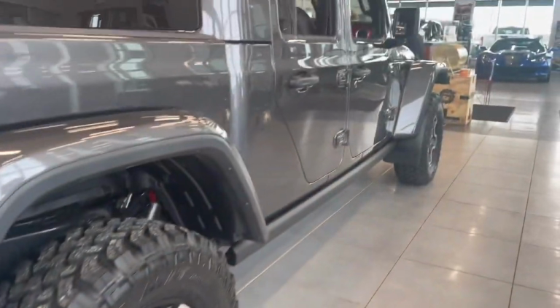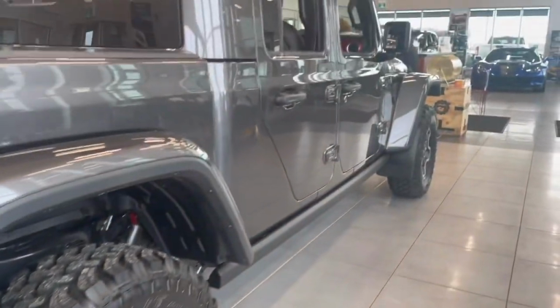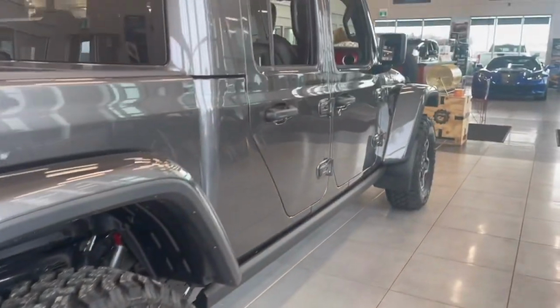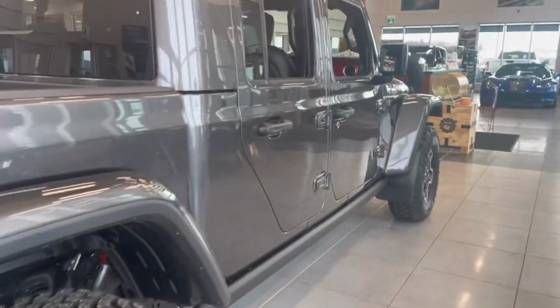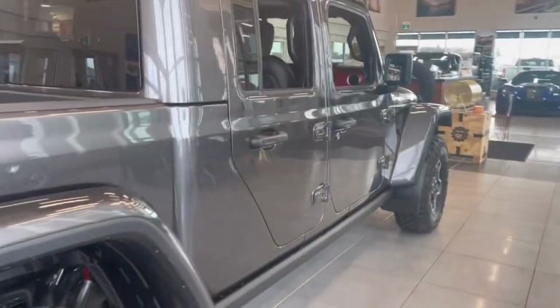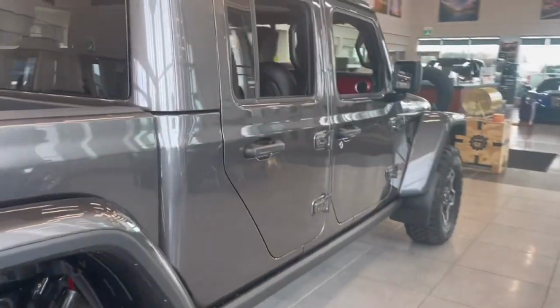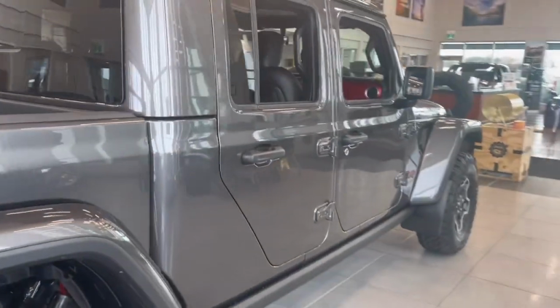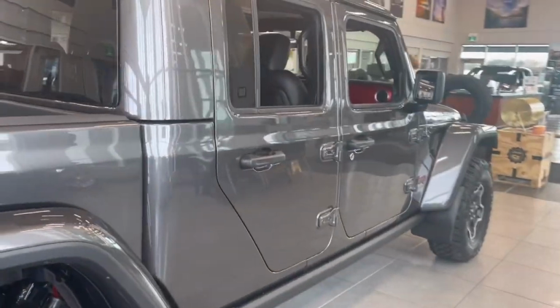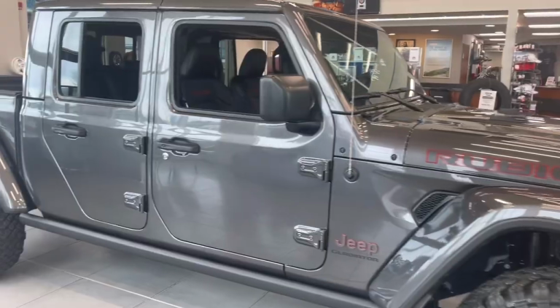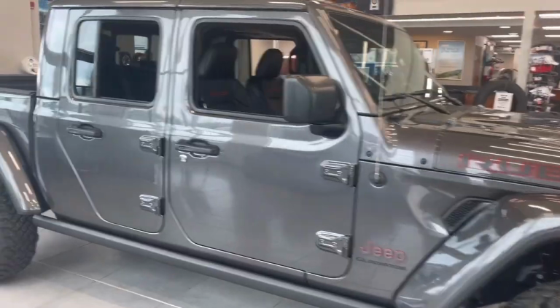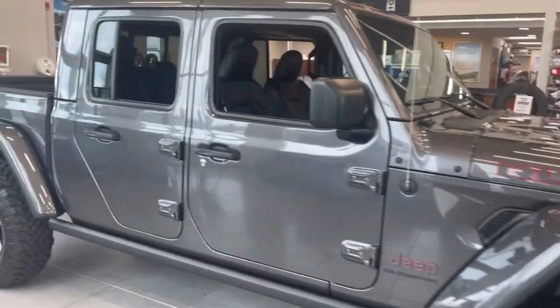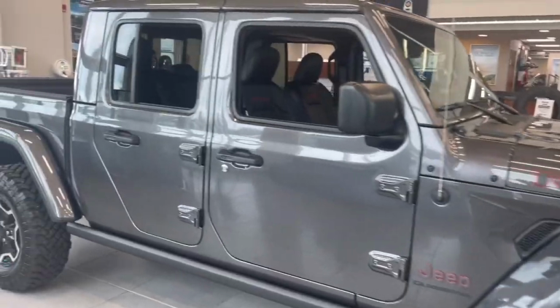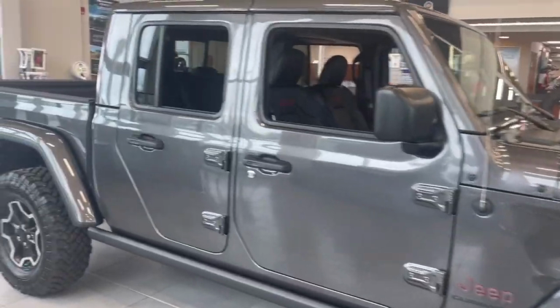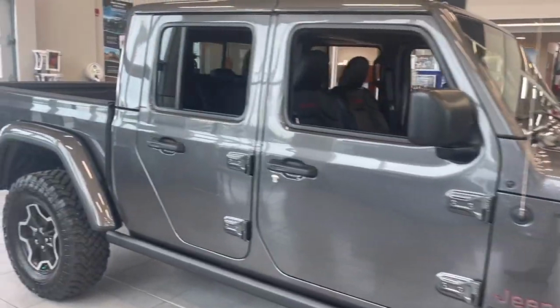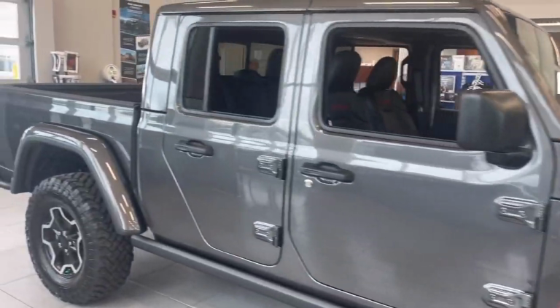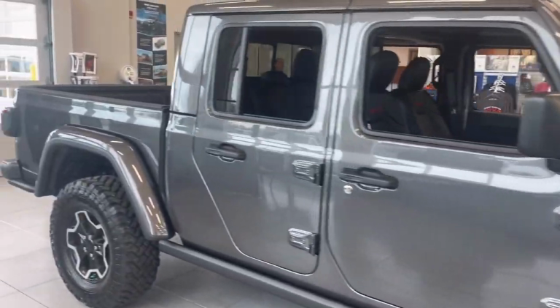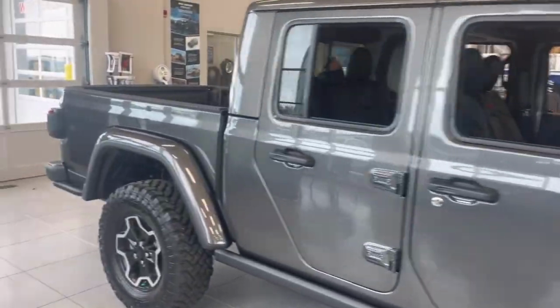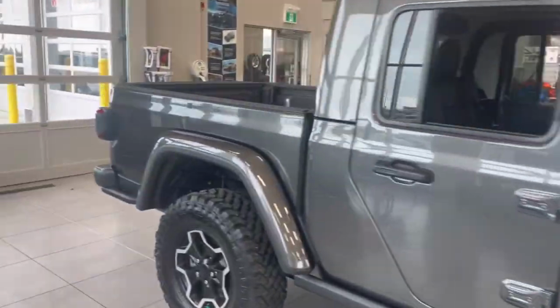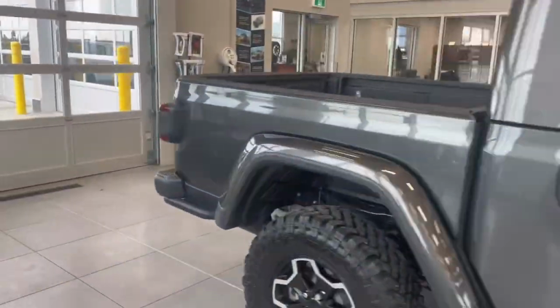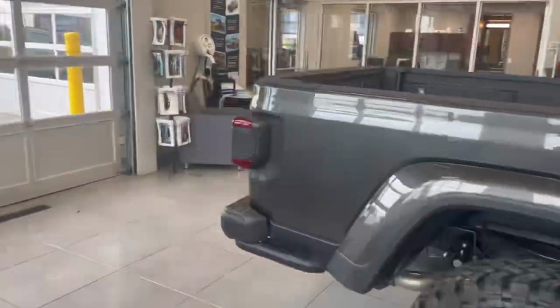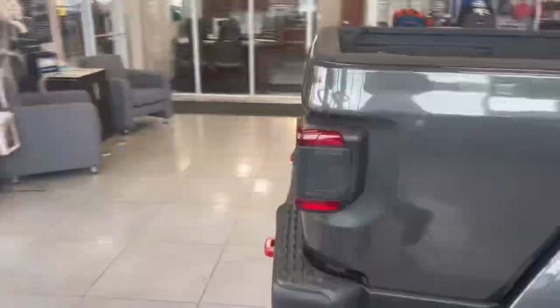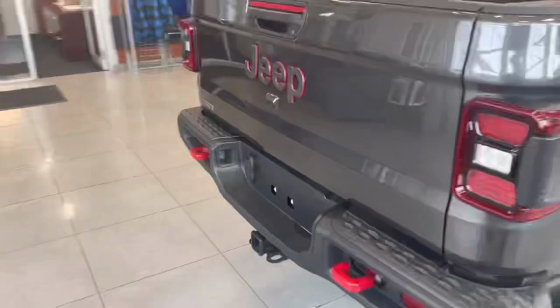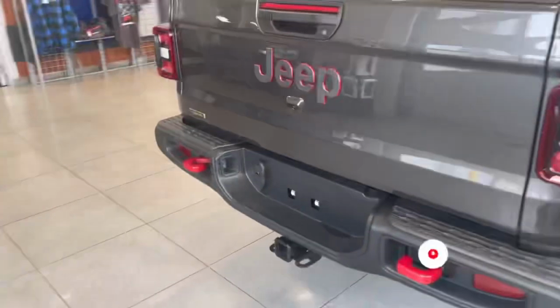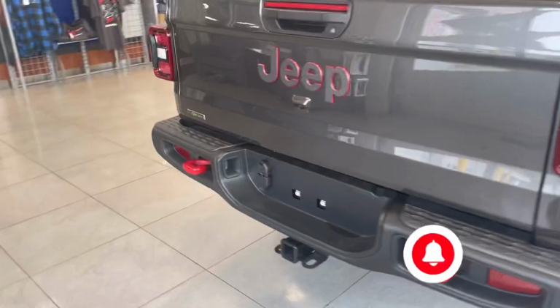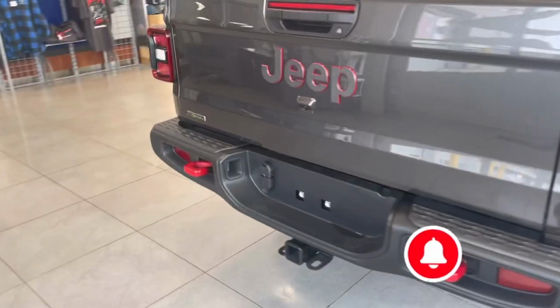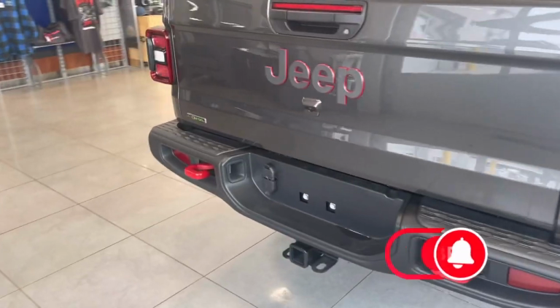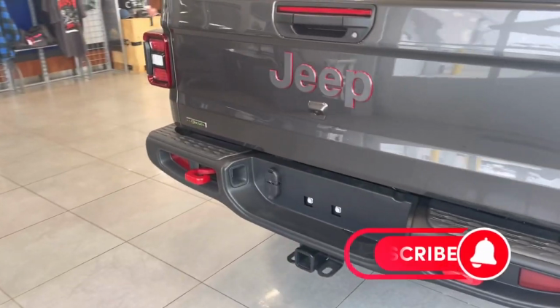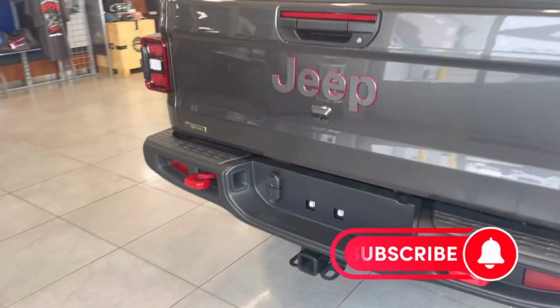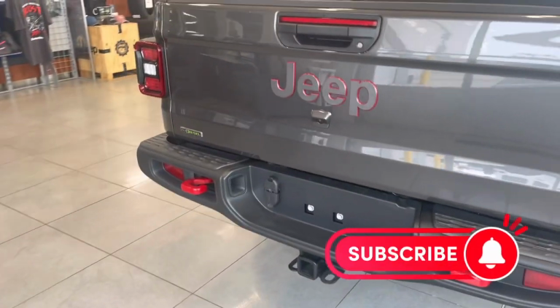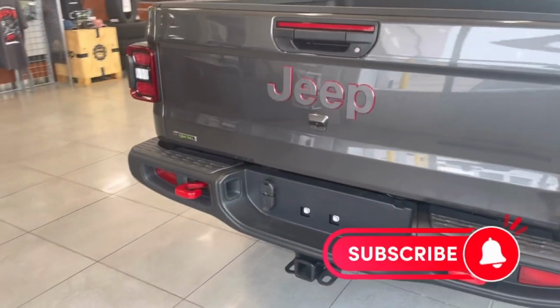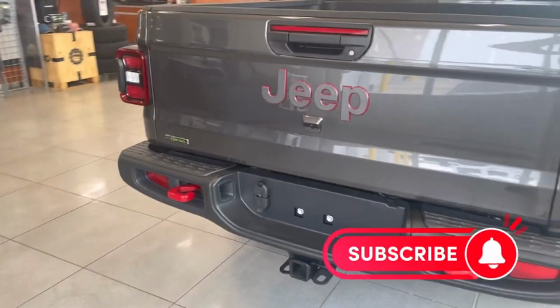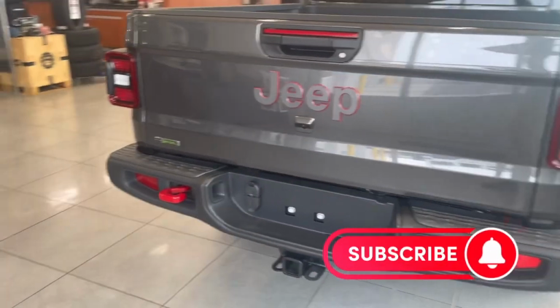This truck is a damn beast. Come on down to Strathmore Dodge and ask for Greg — I'd love to show it to you.